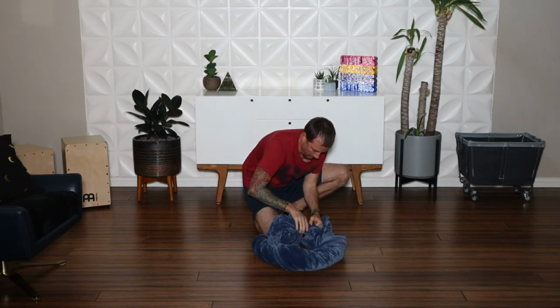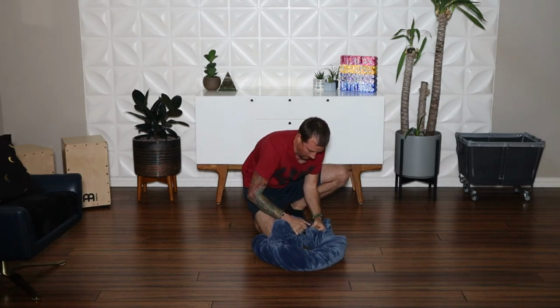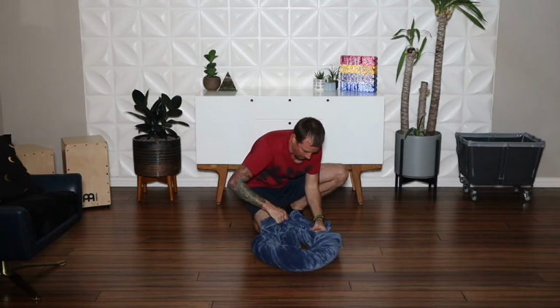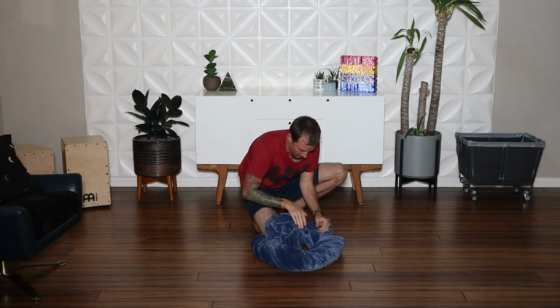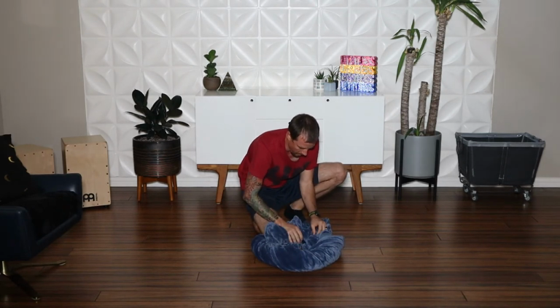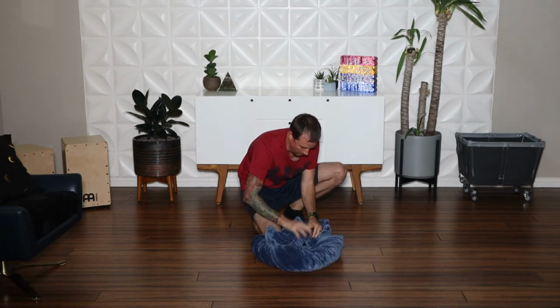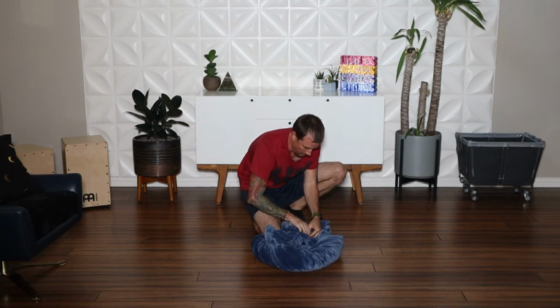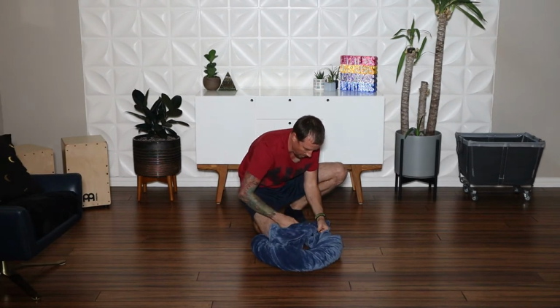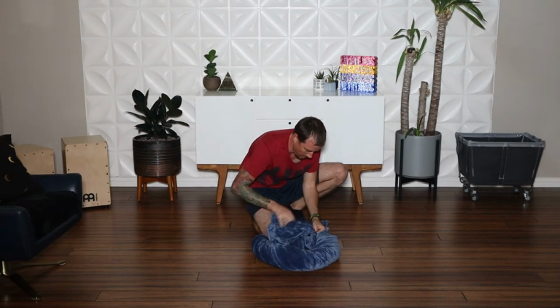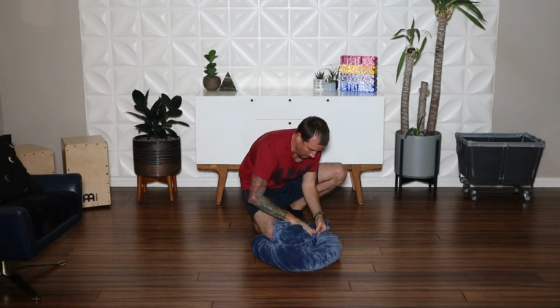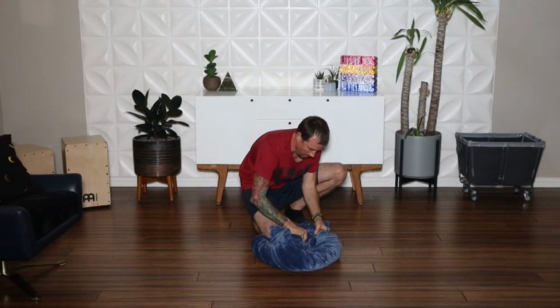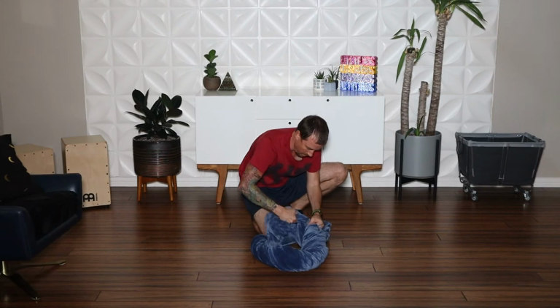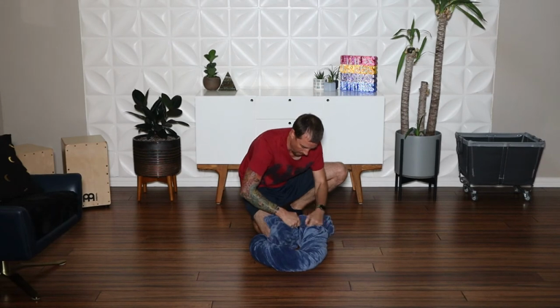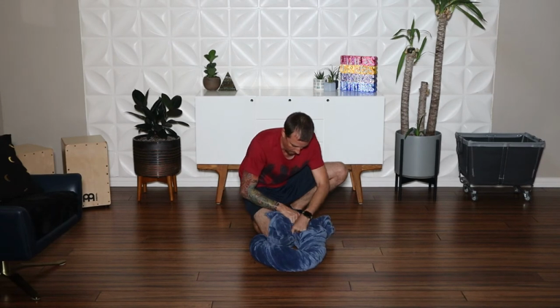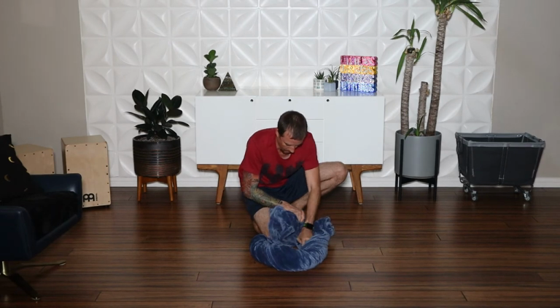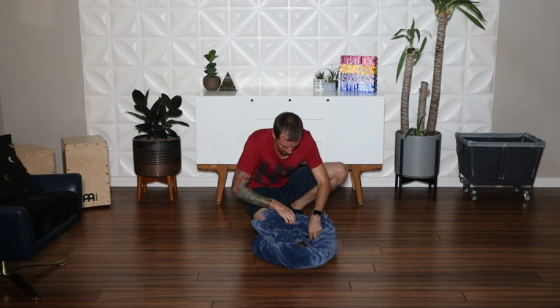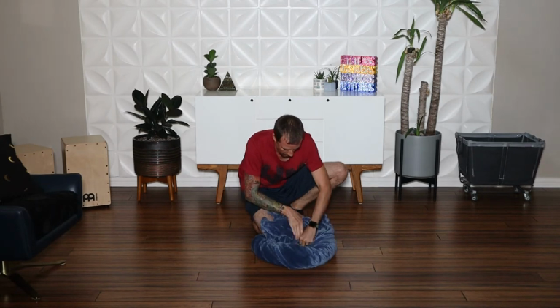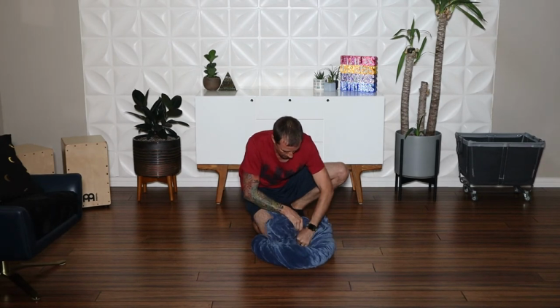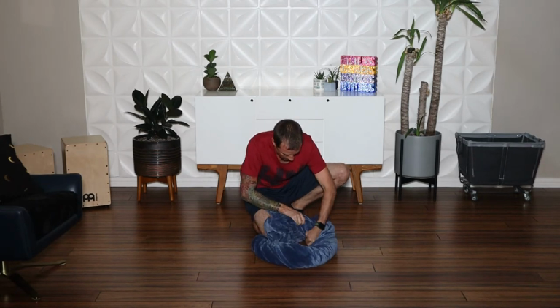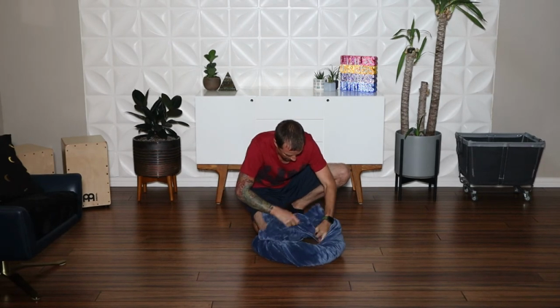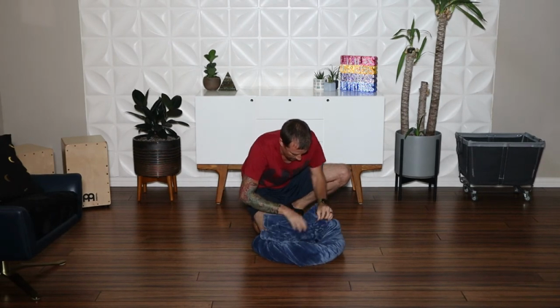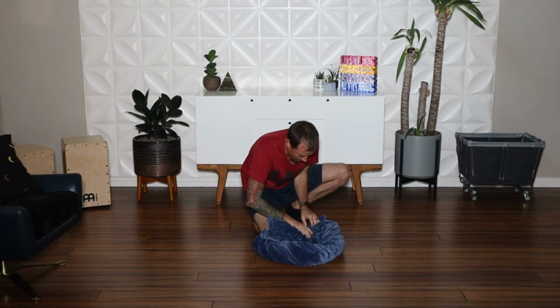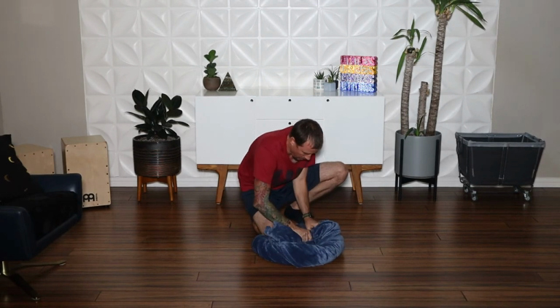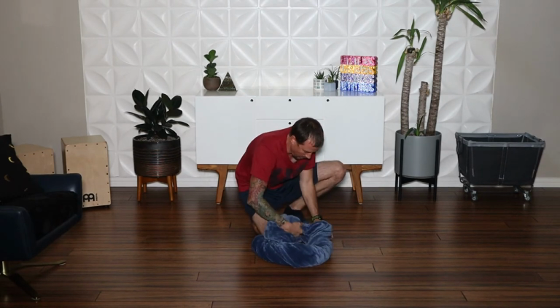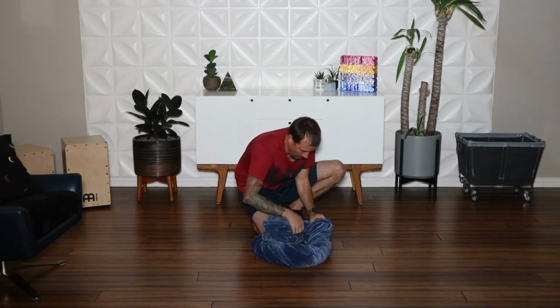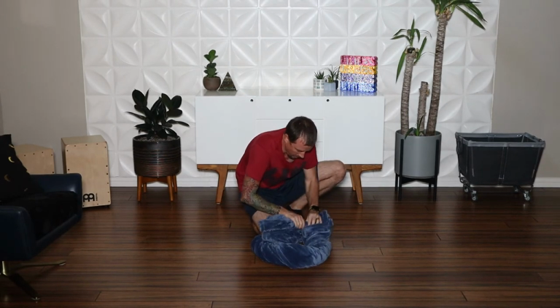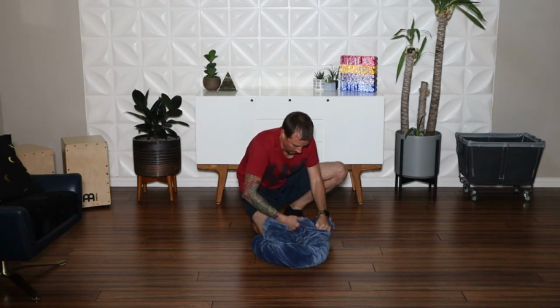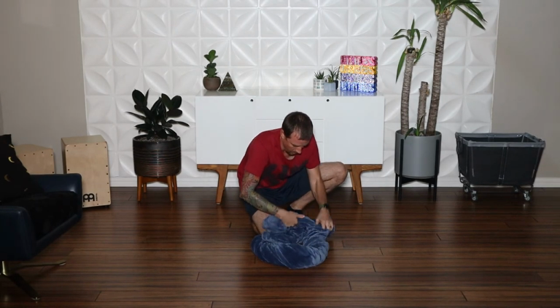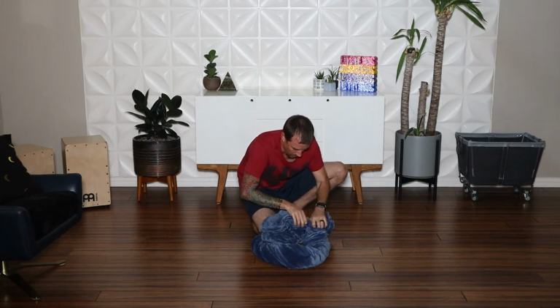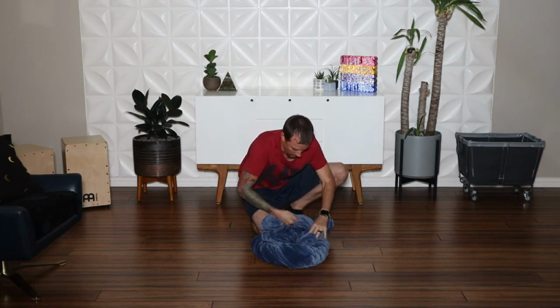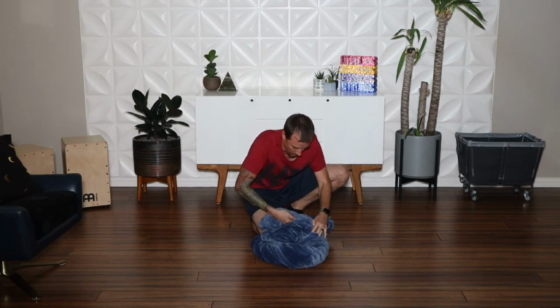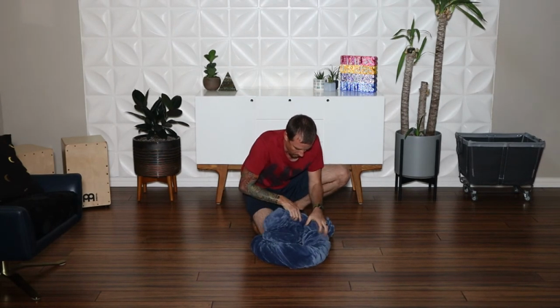Once you've settled on the size that you desire, tighten the other cord lock.